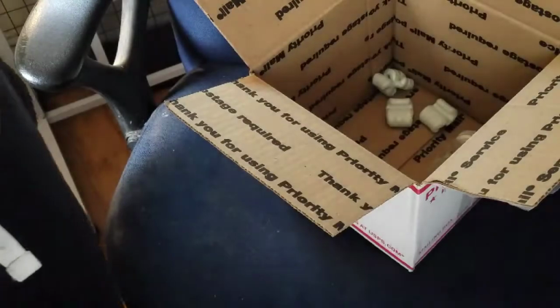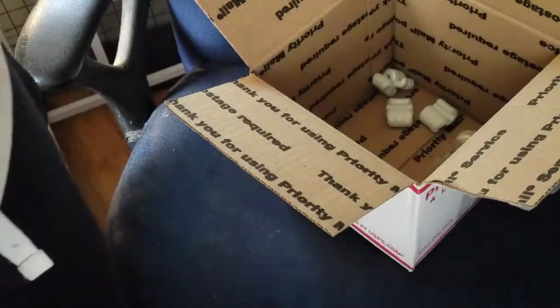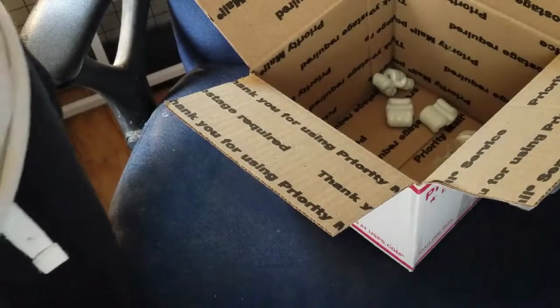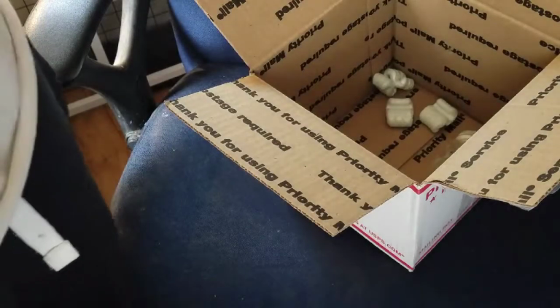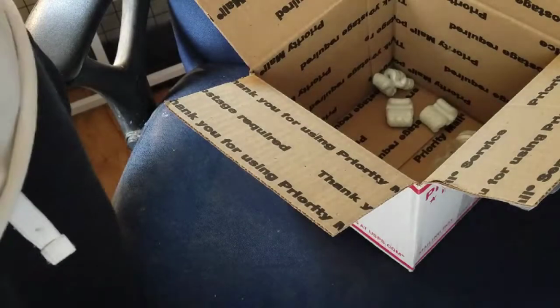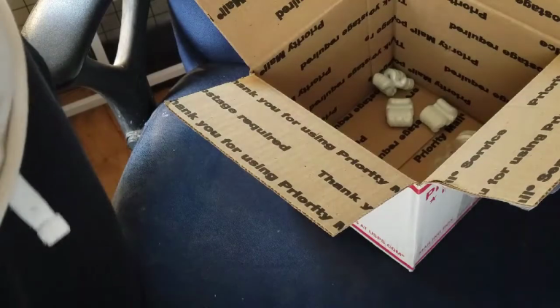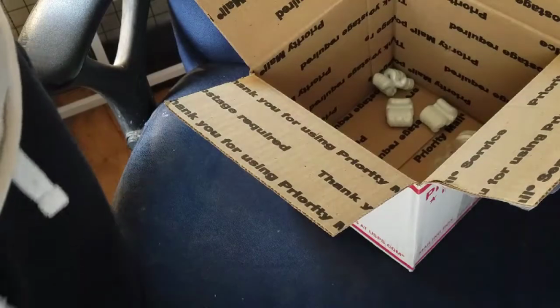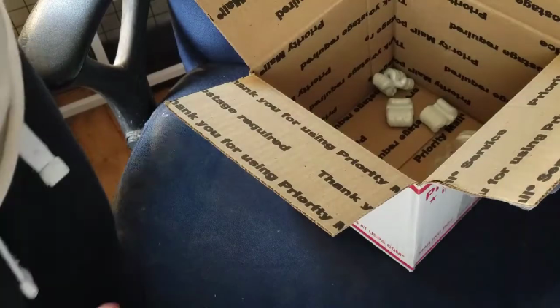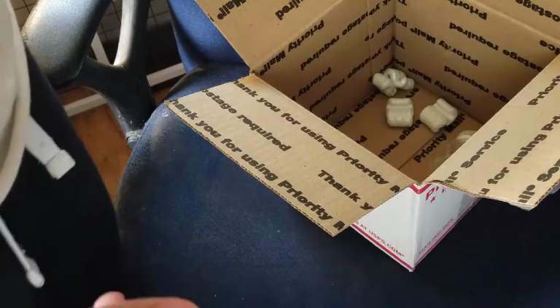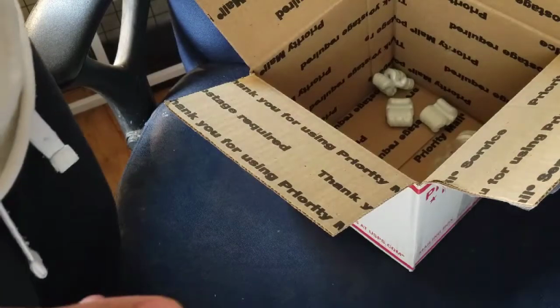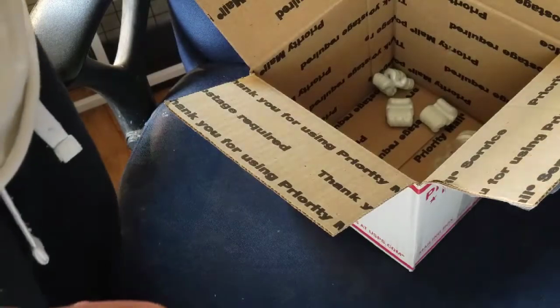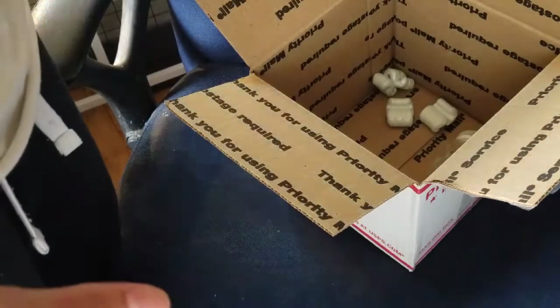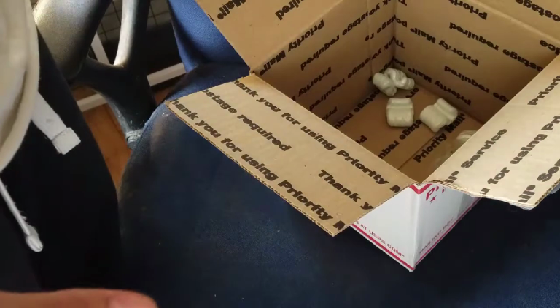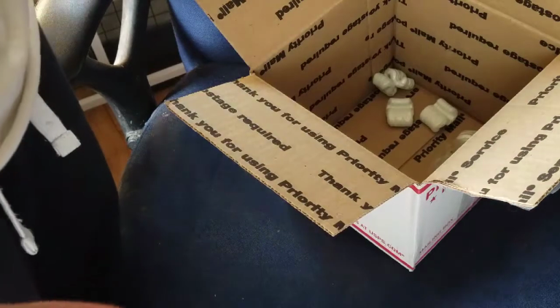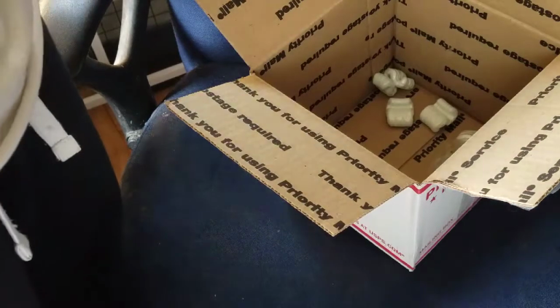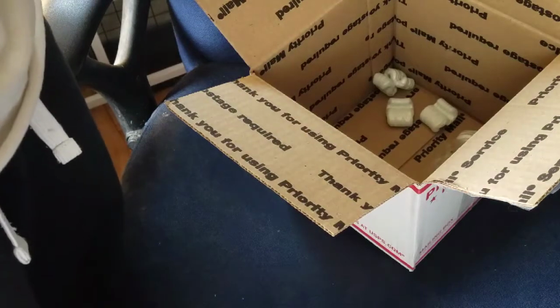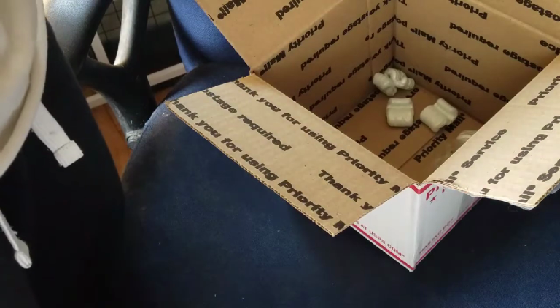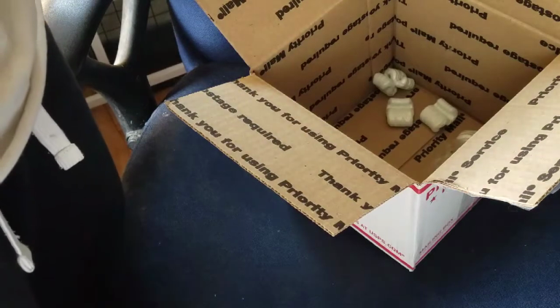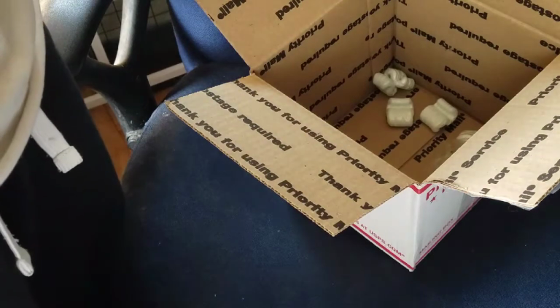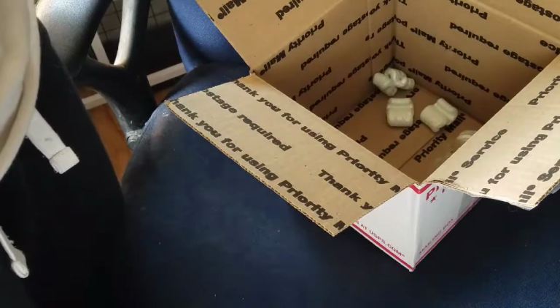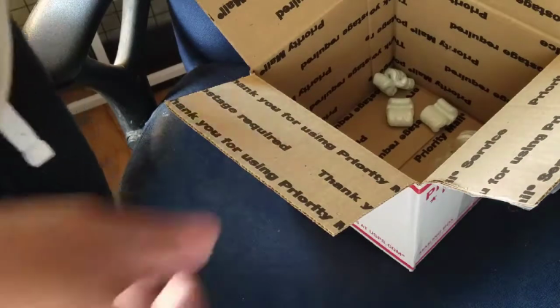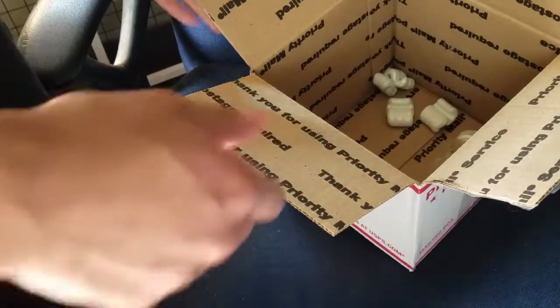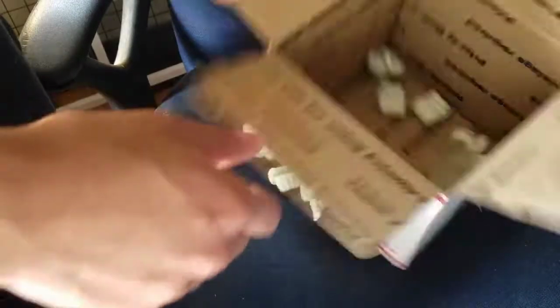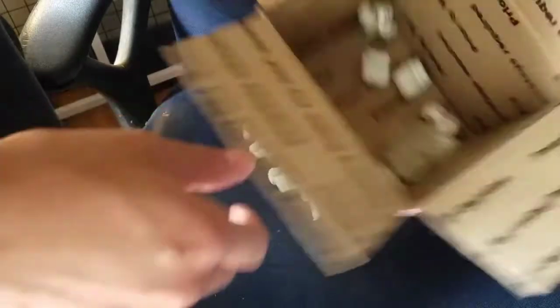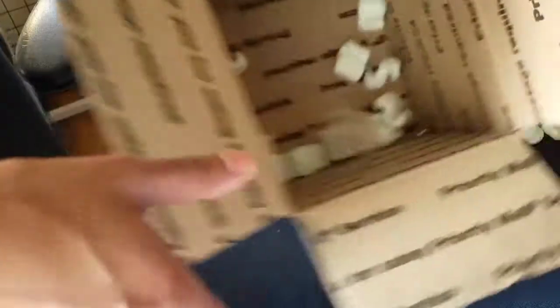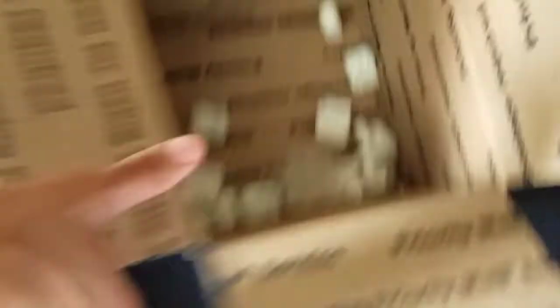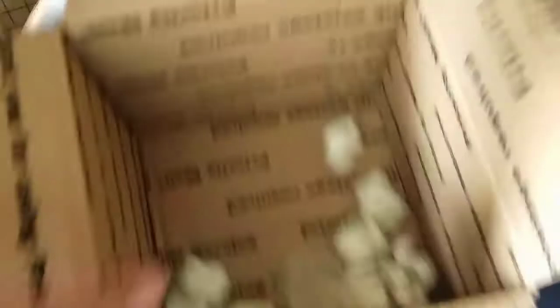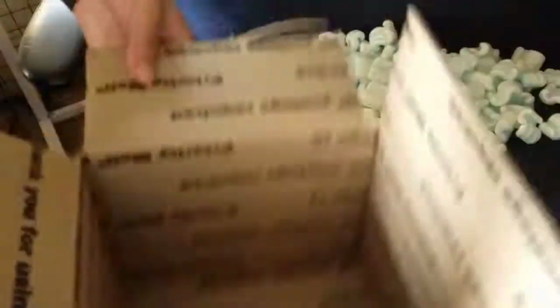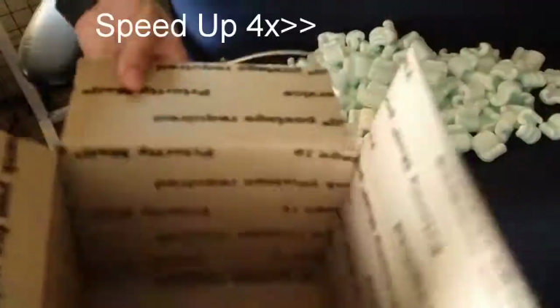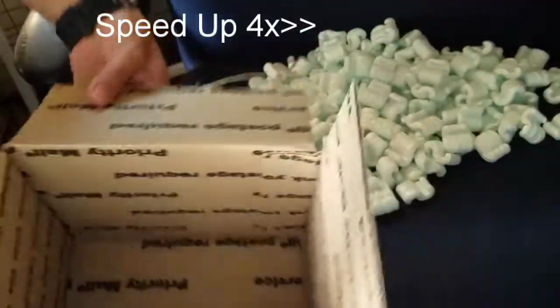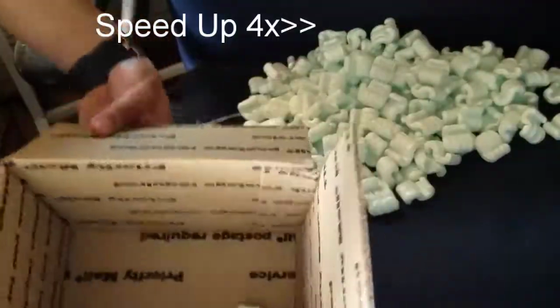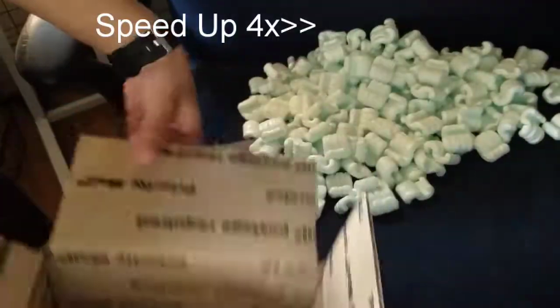That's unboxing number one. I'm going to clean up all these peanuts.